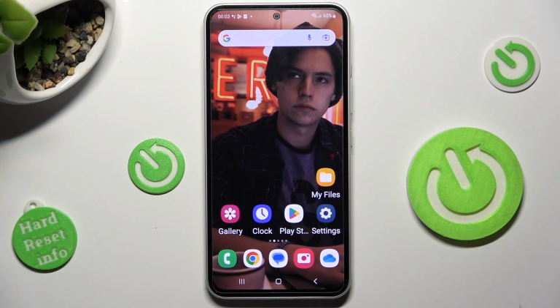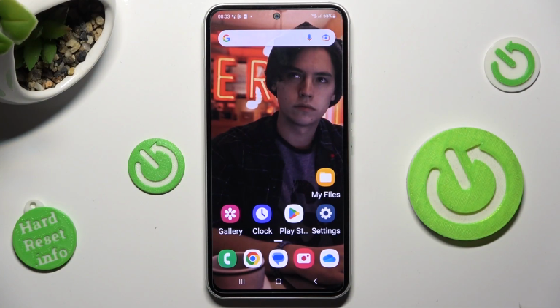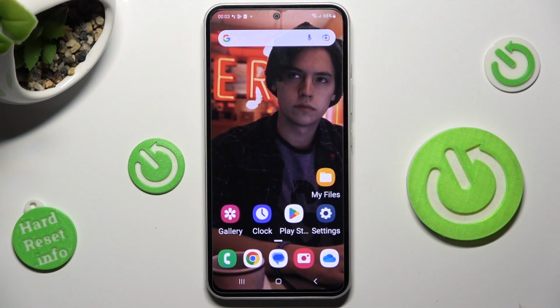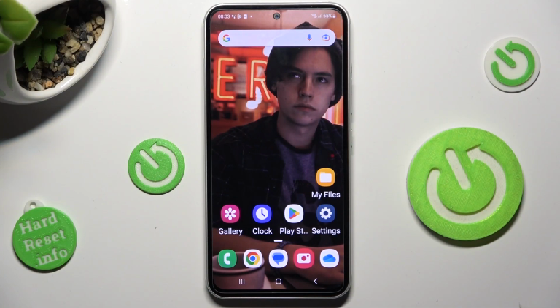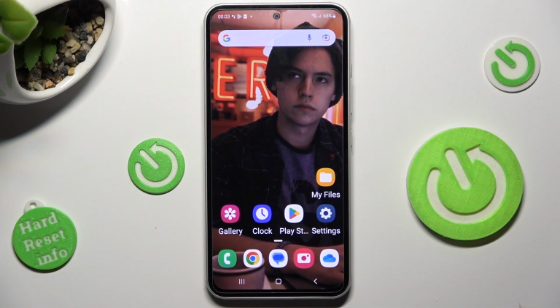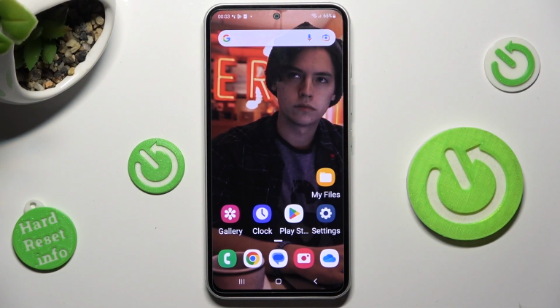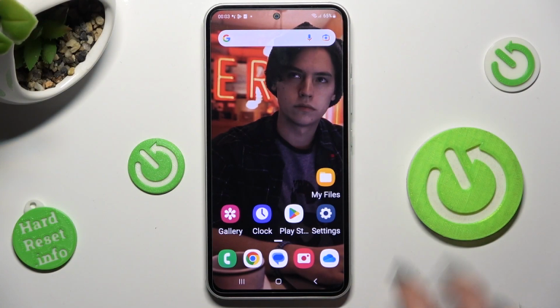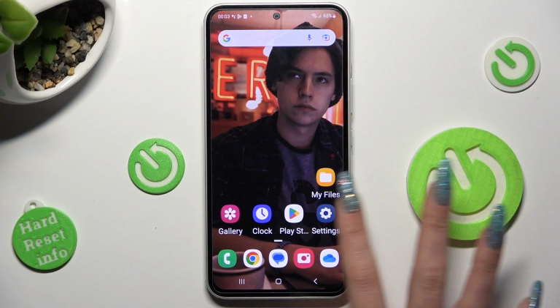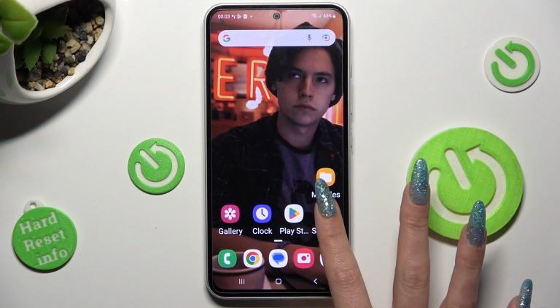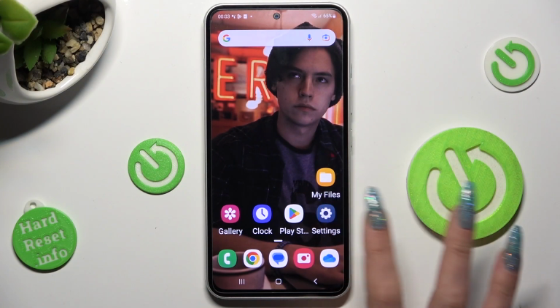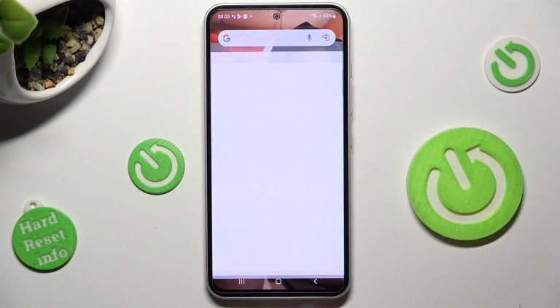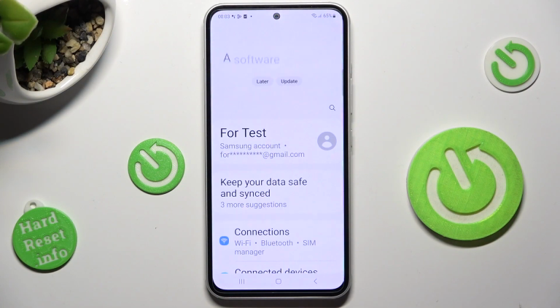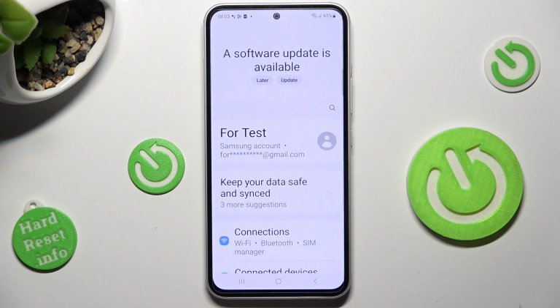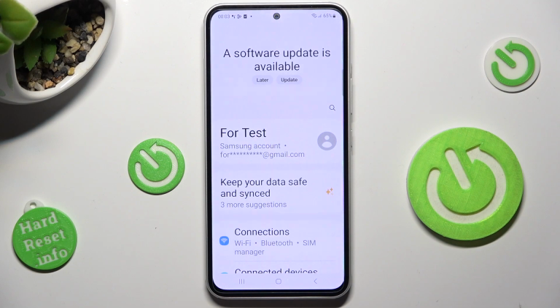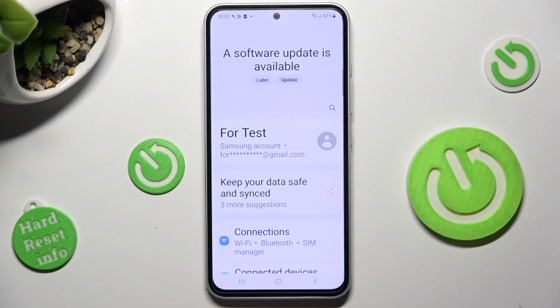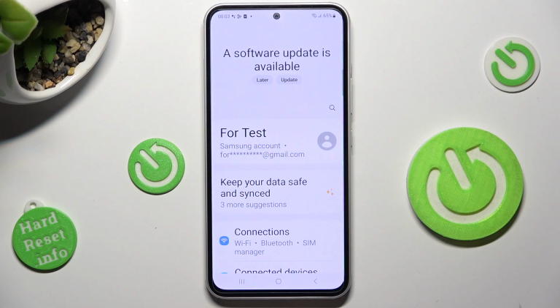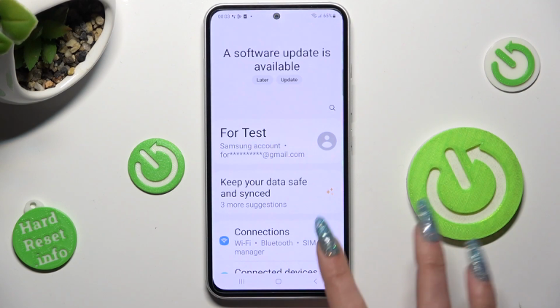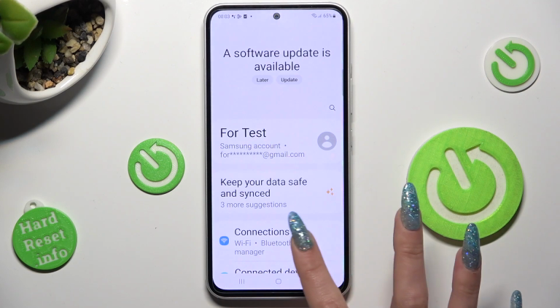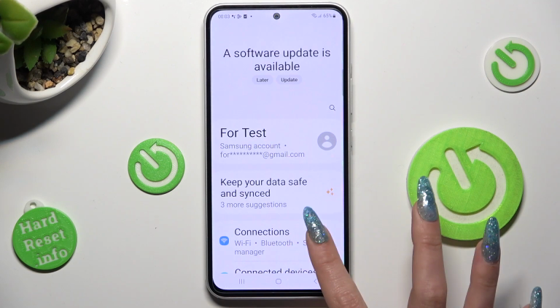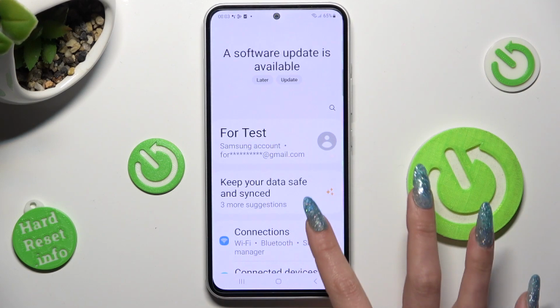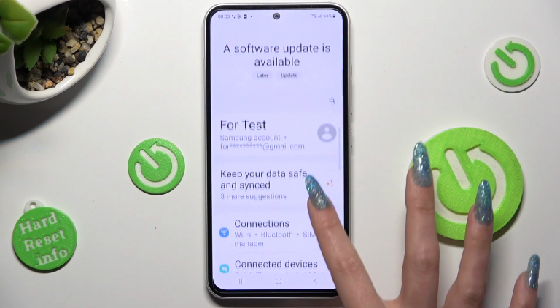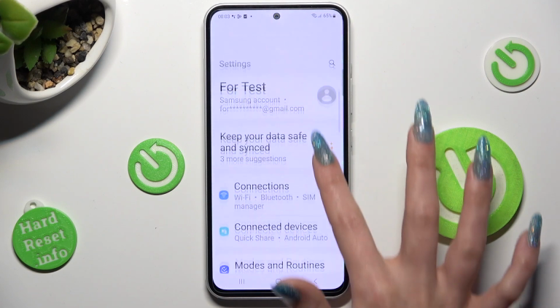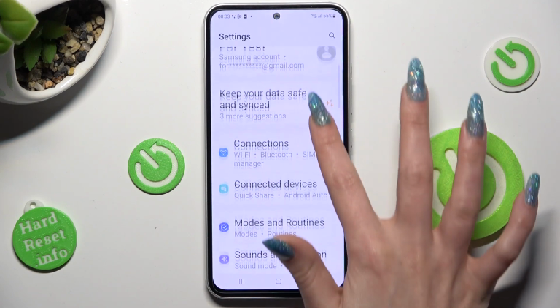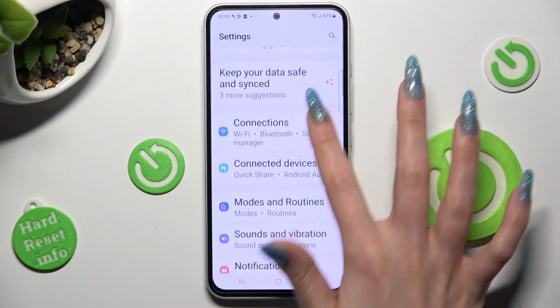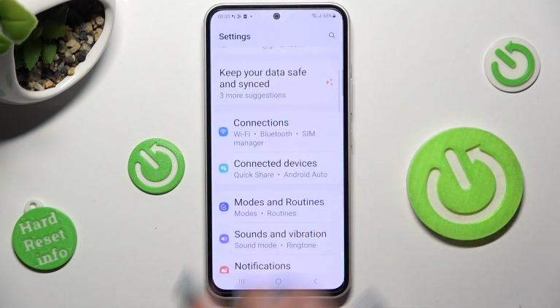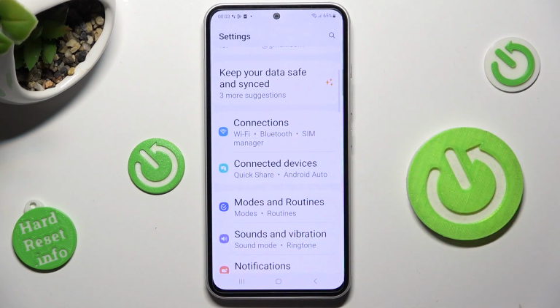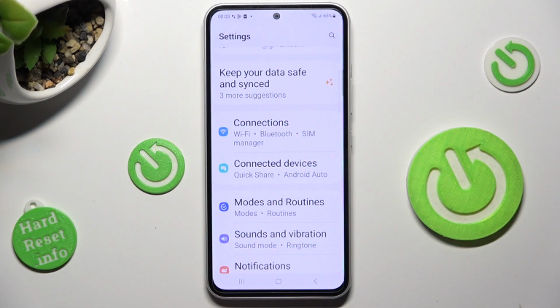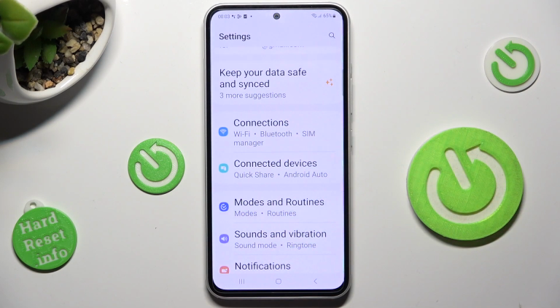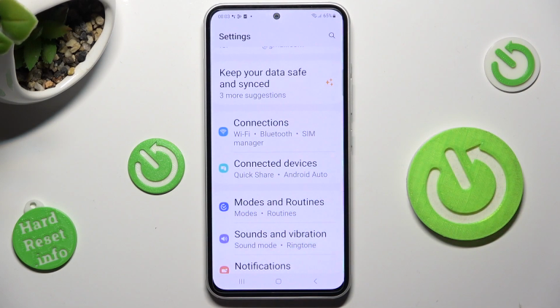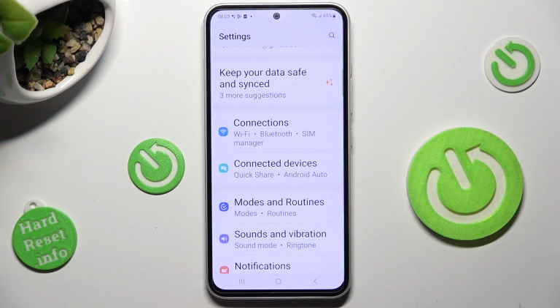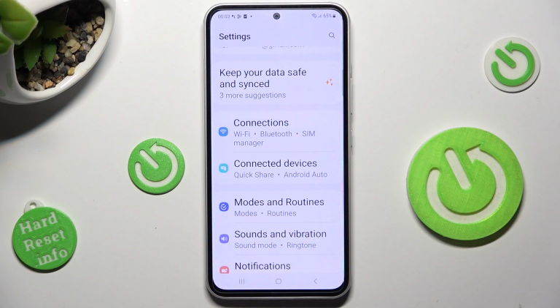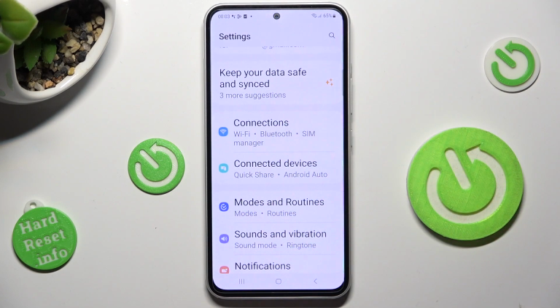First of all, go into Settings and scroll down to access Connections.